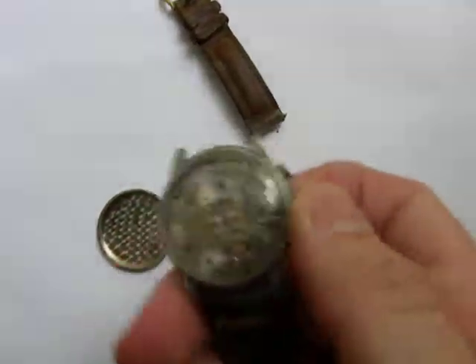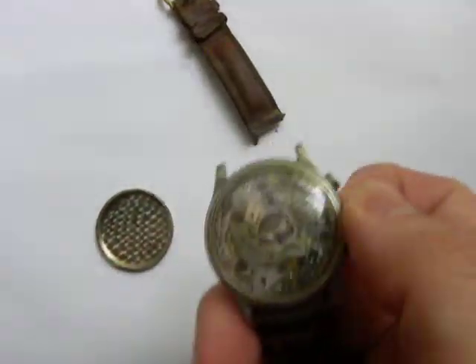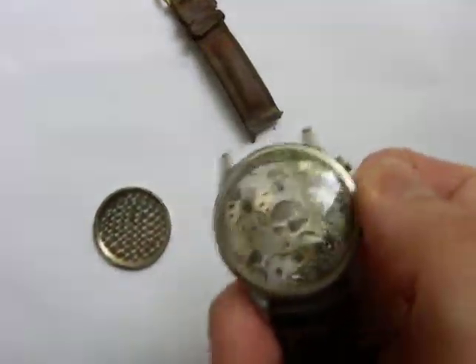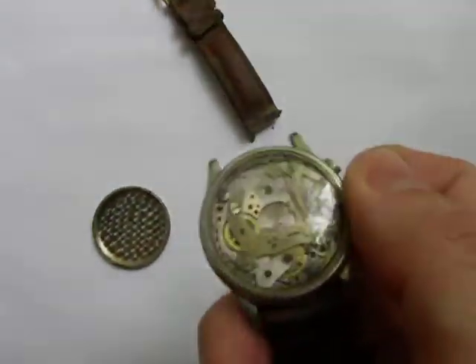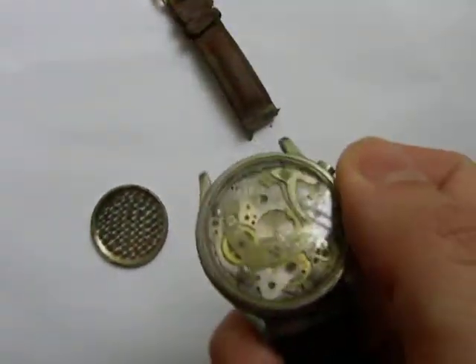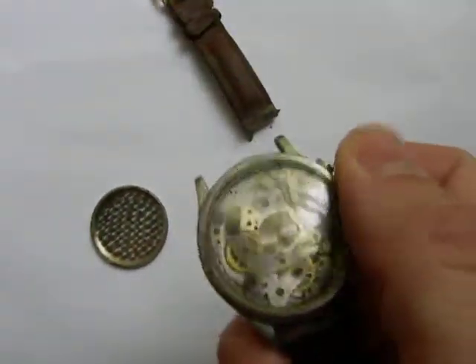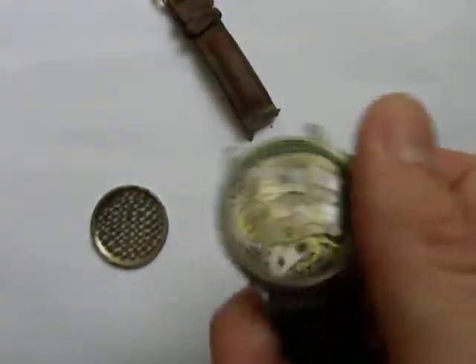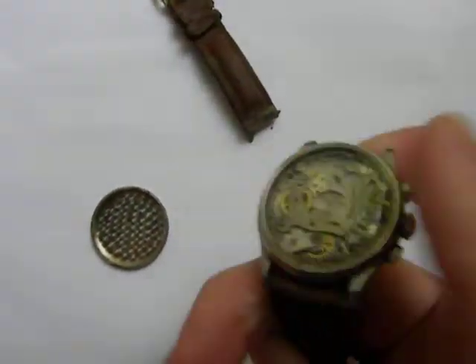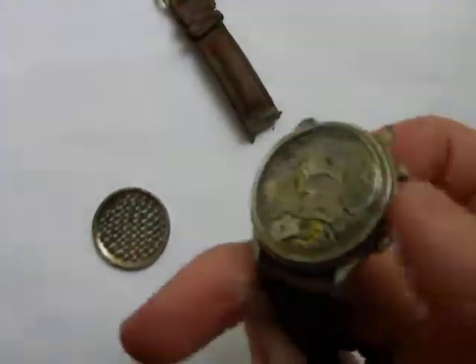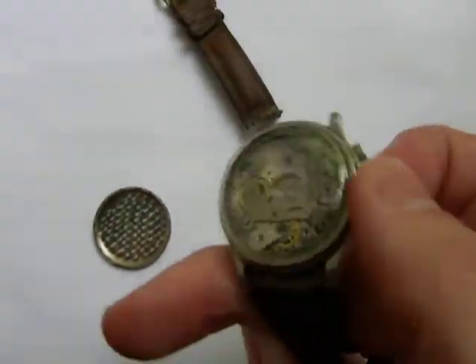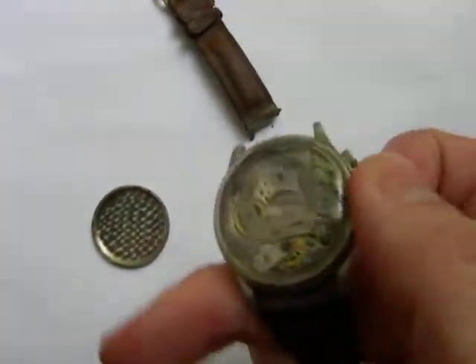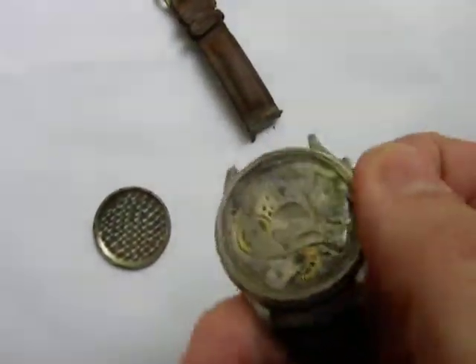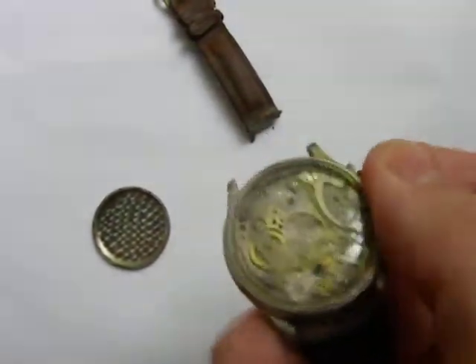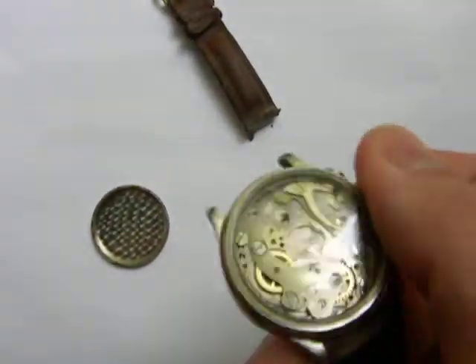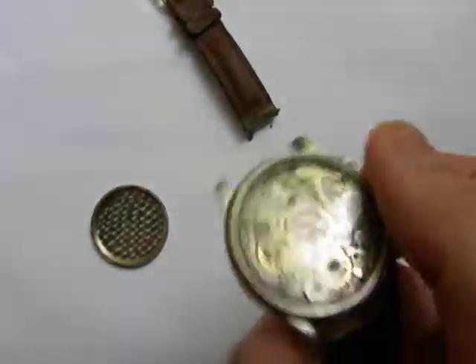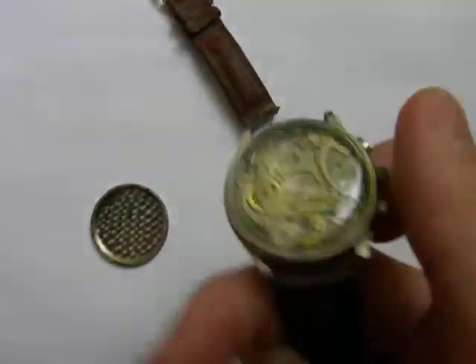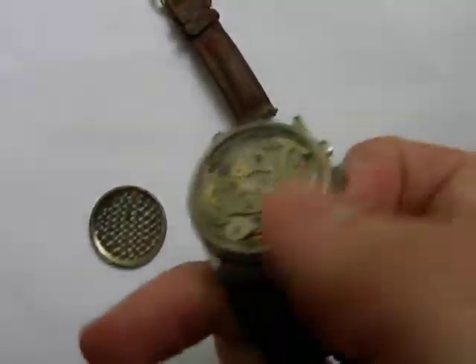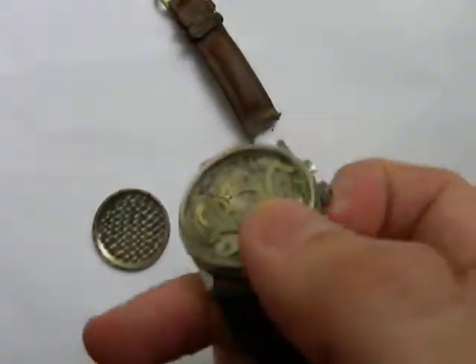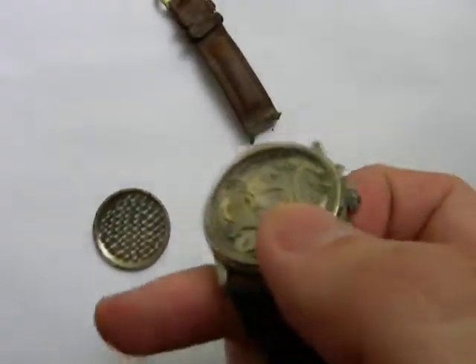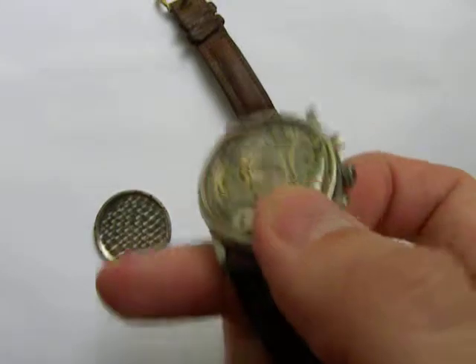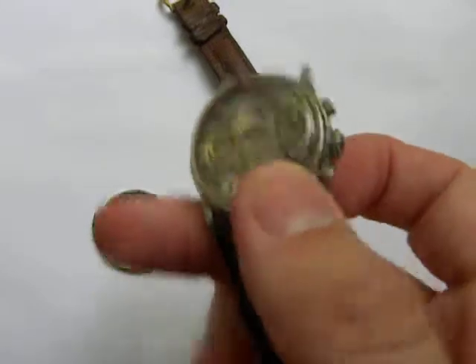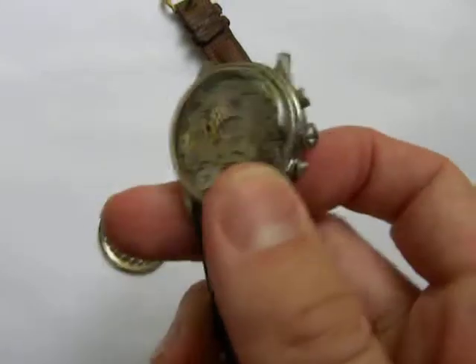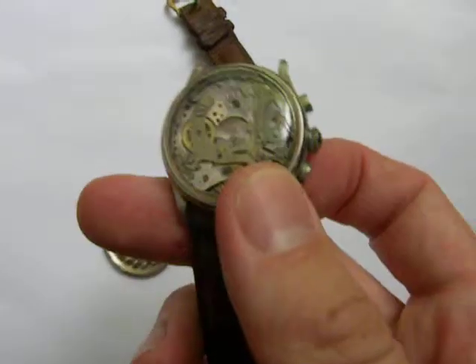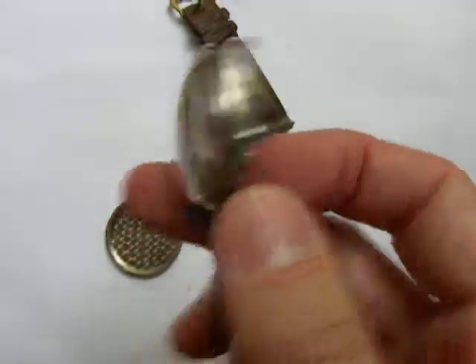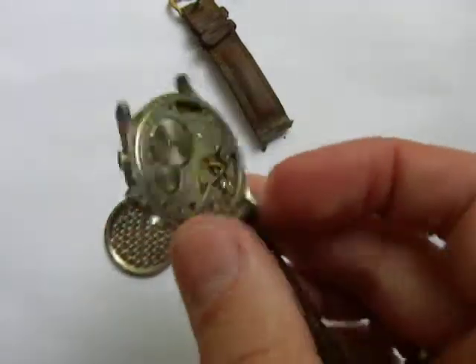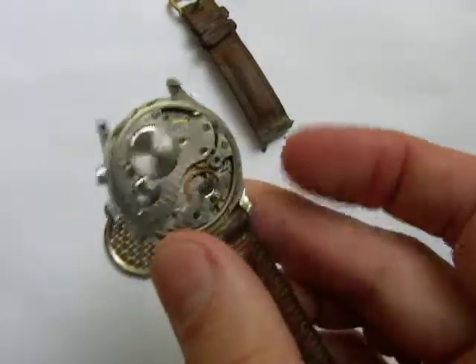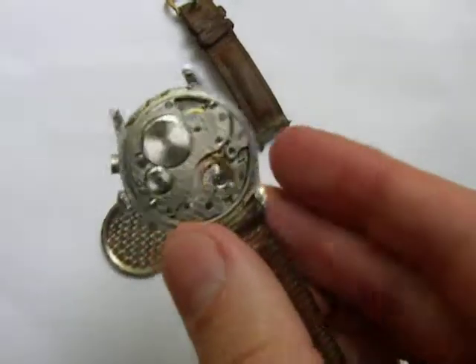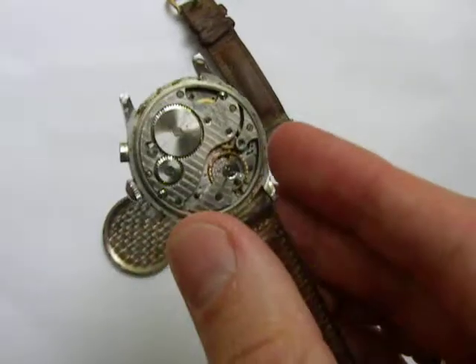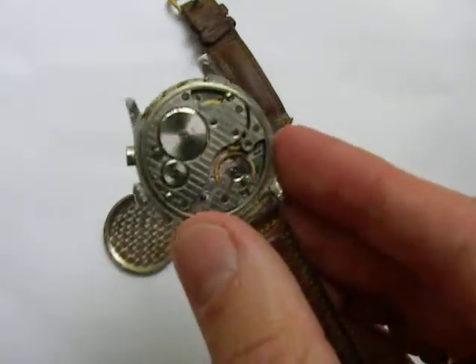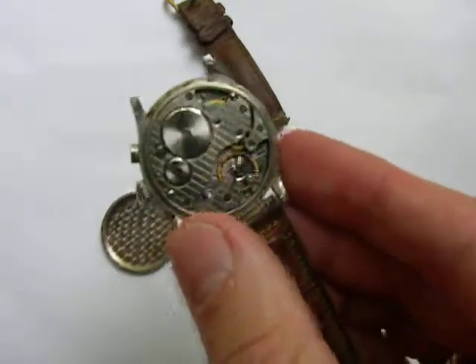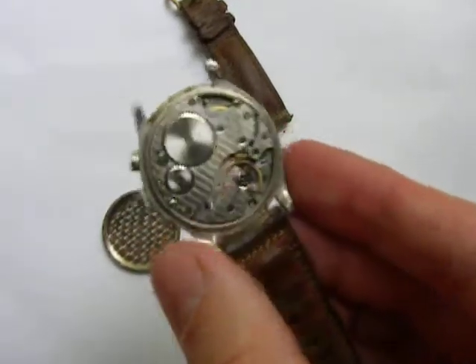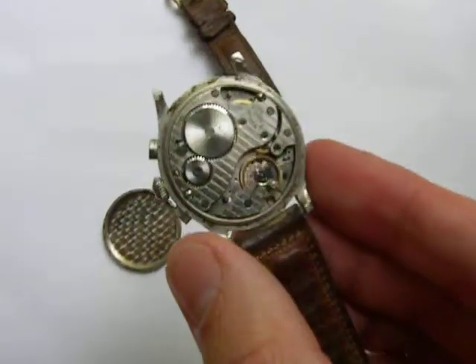I just wound it a little while ago, but it's windable. And as you can see, it is running.